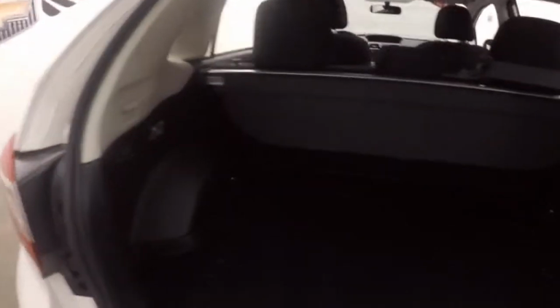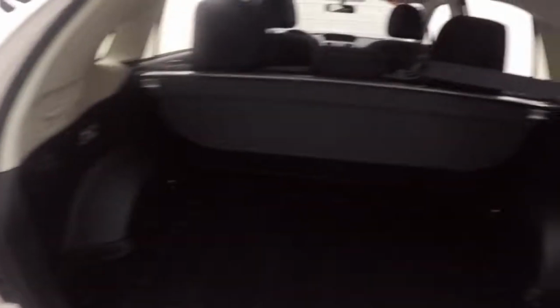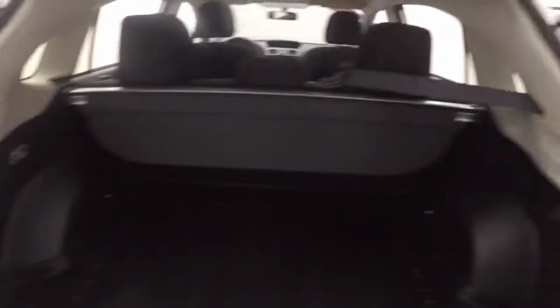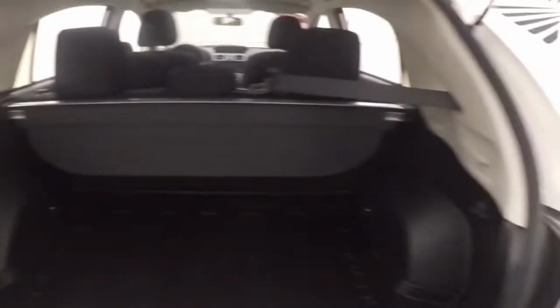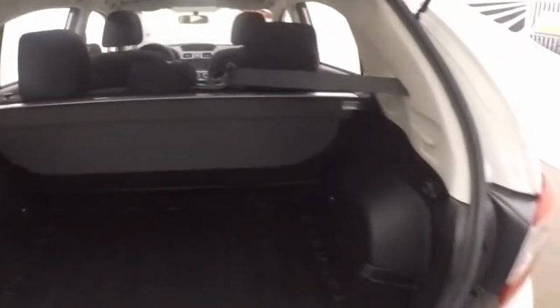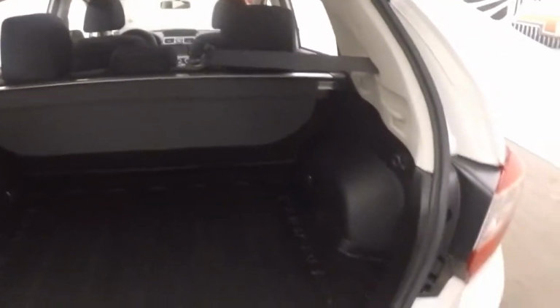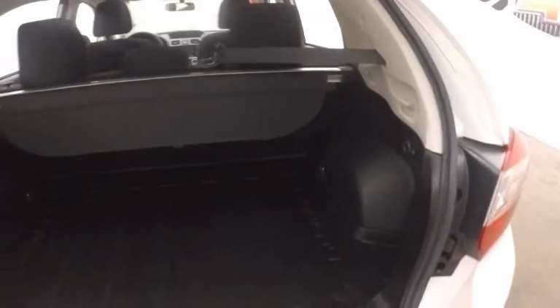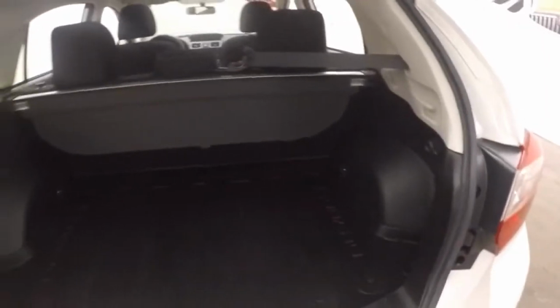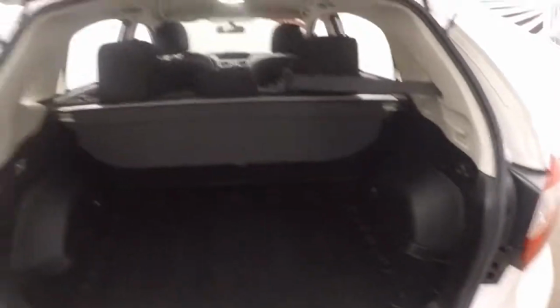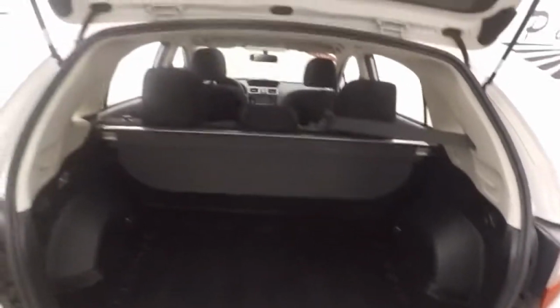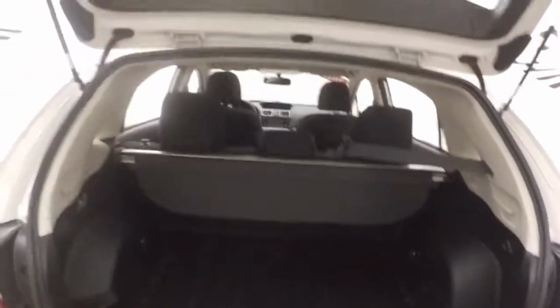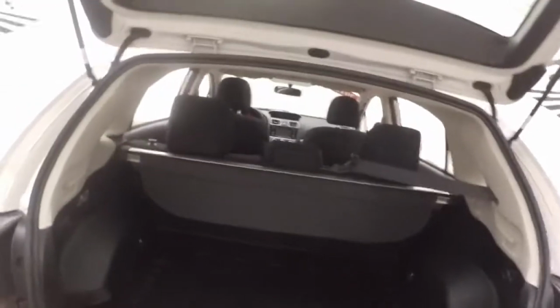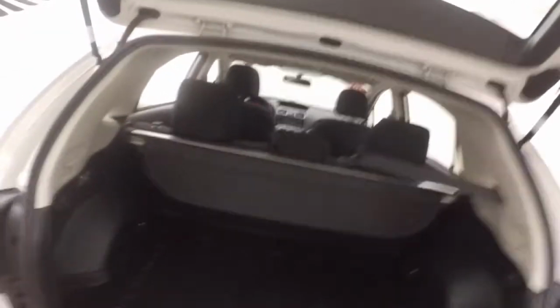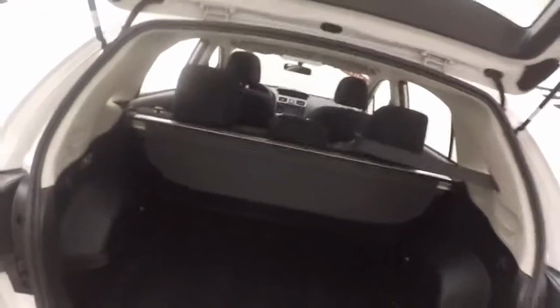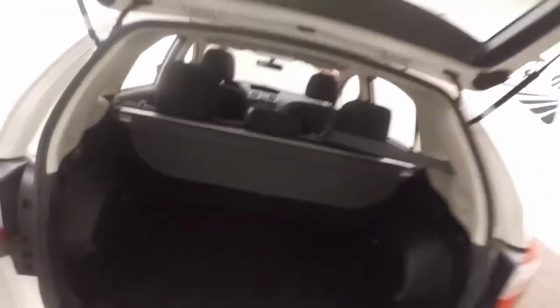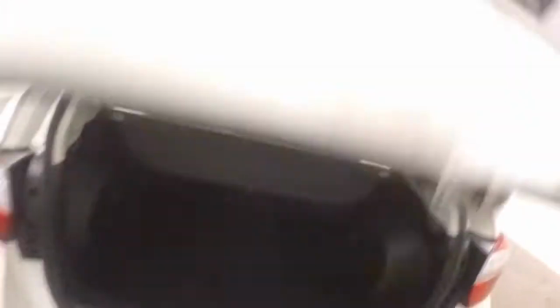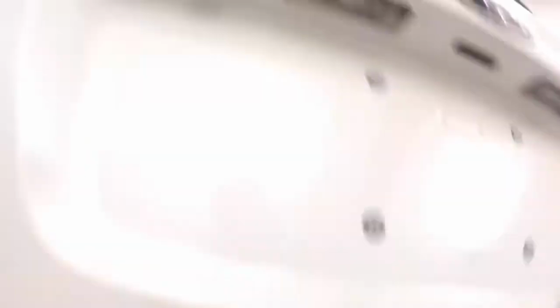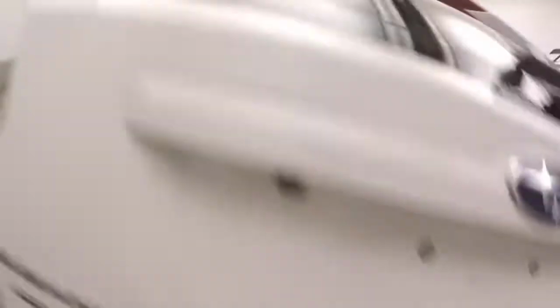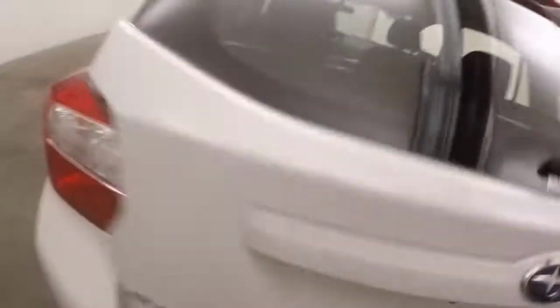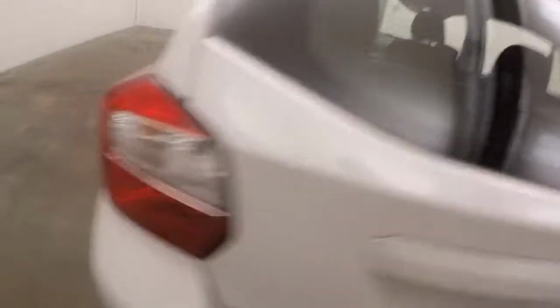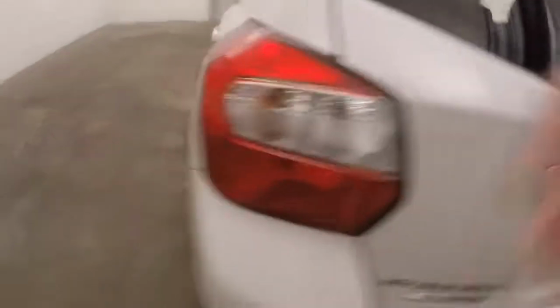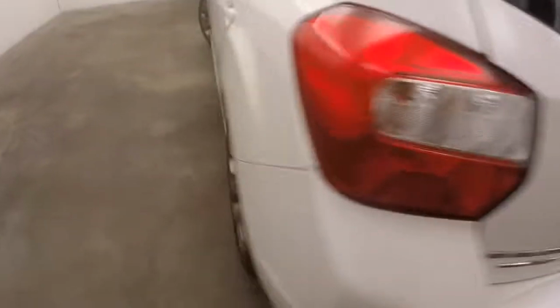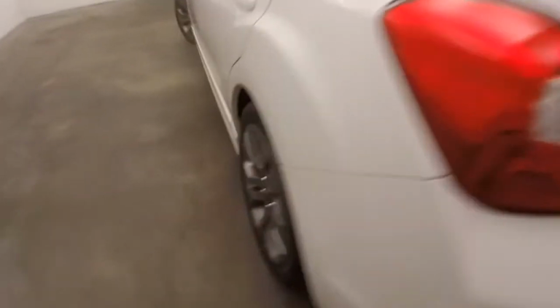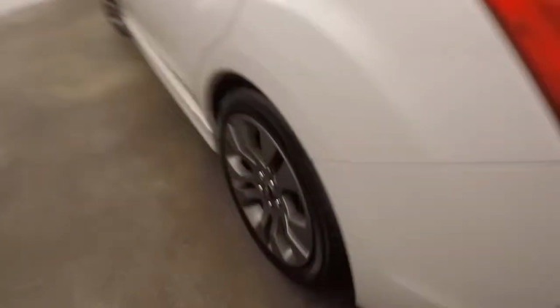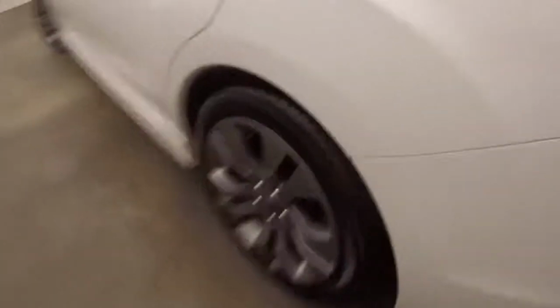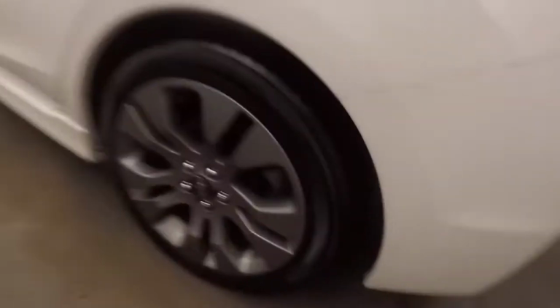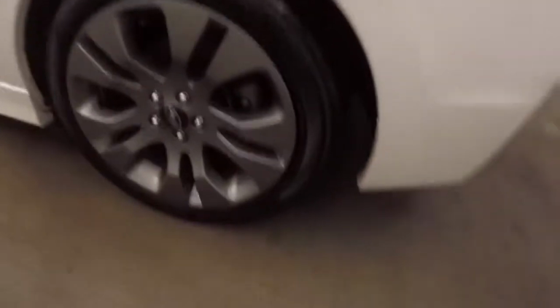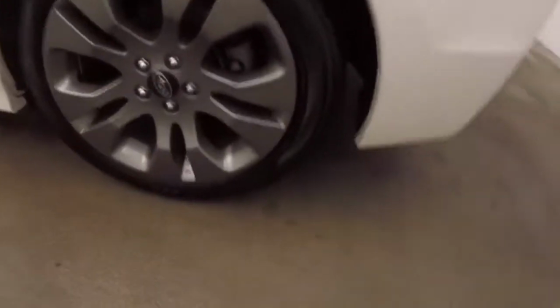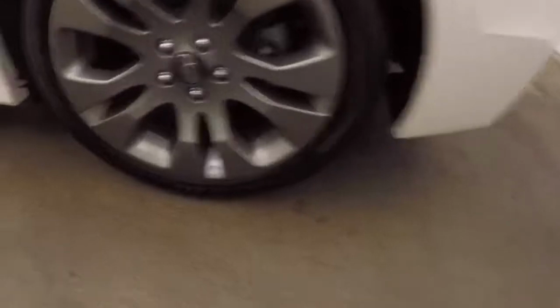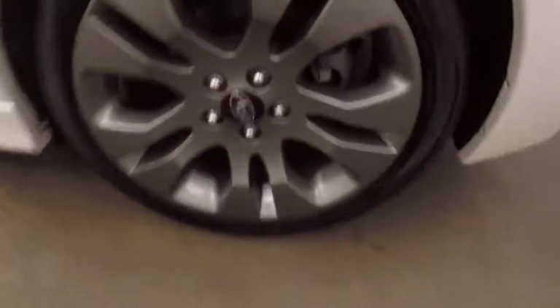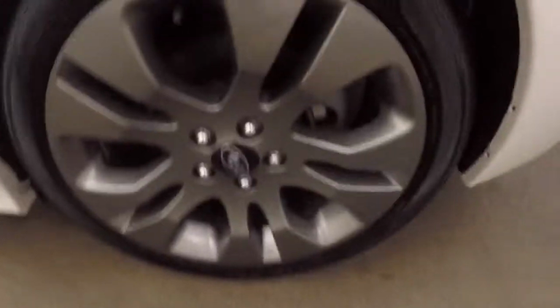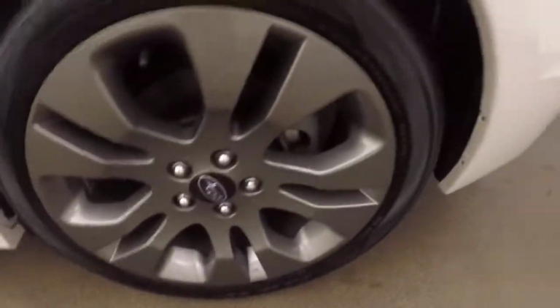Plenty of cargo space in the back. Seats do fold down to give you more. There's those graphite alloy wheels.